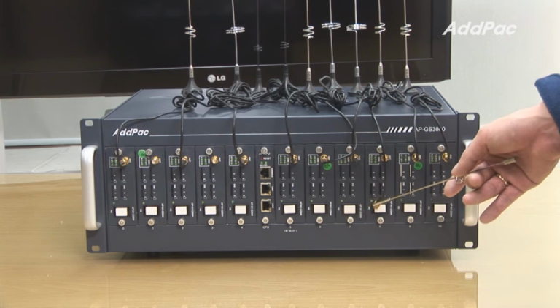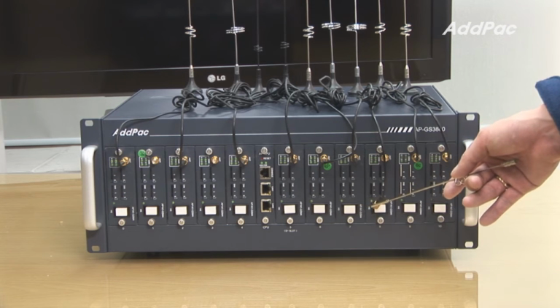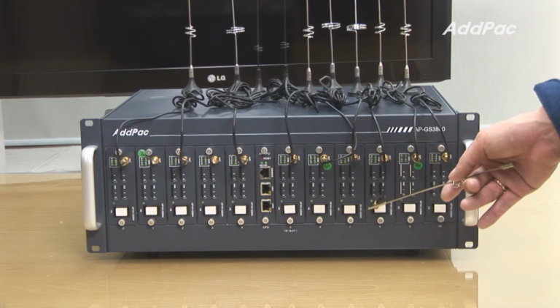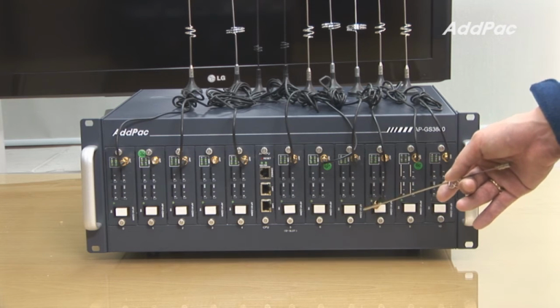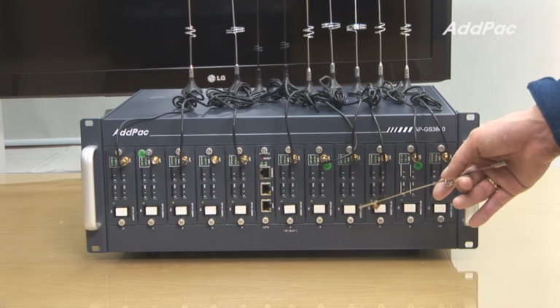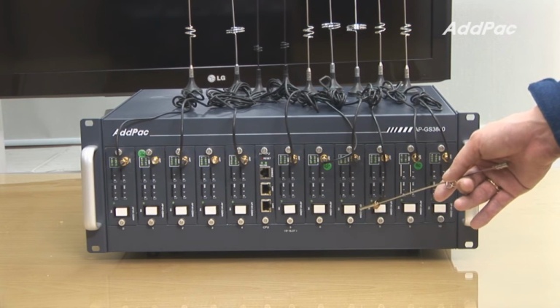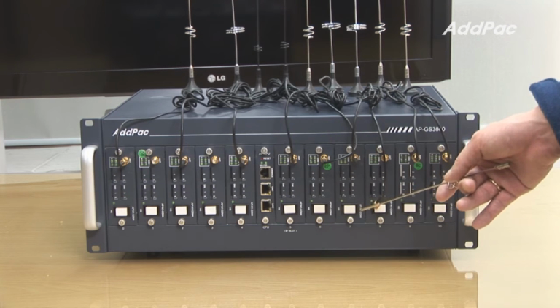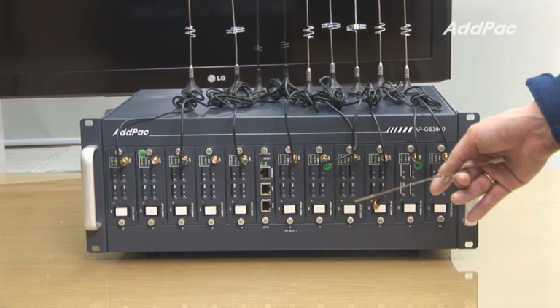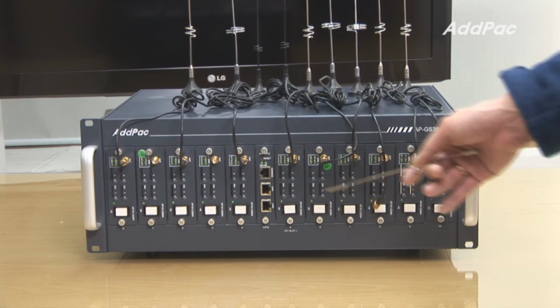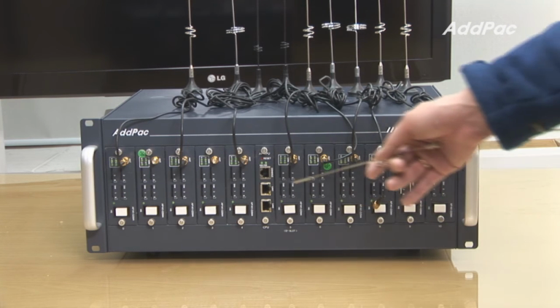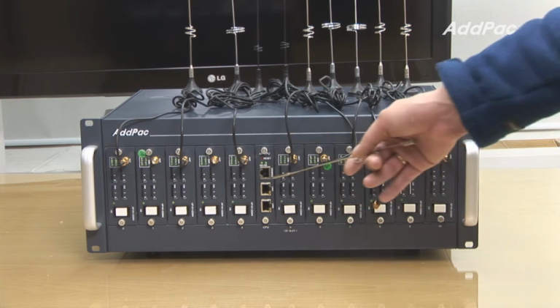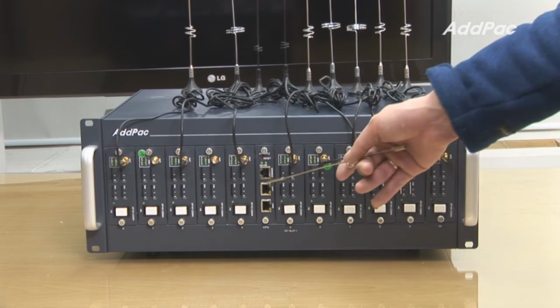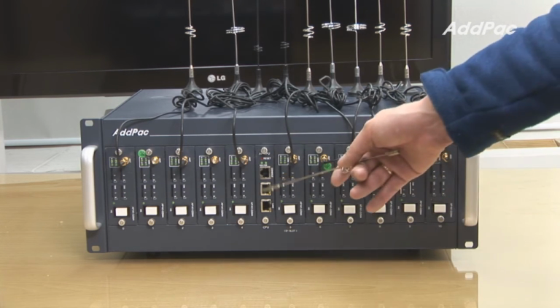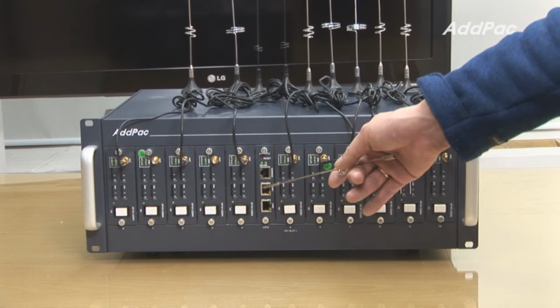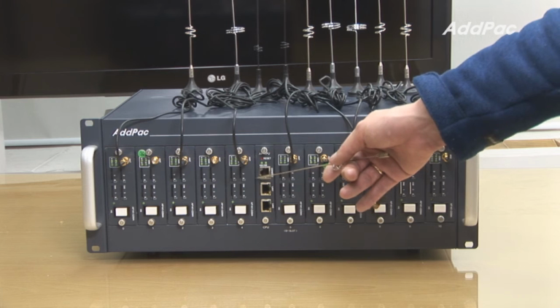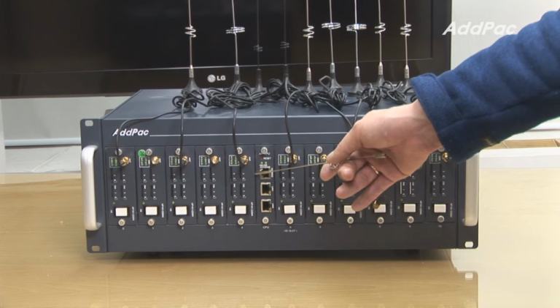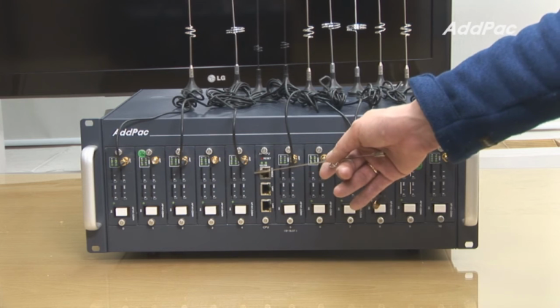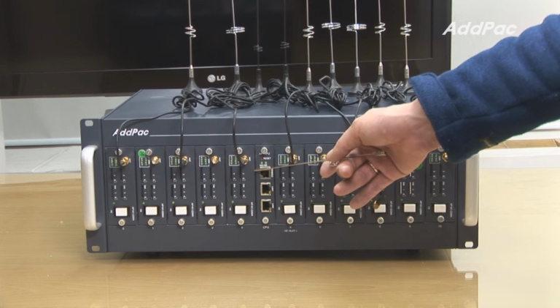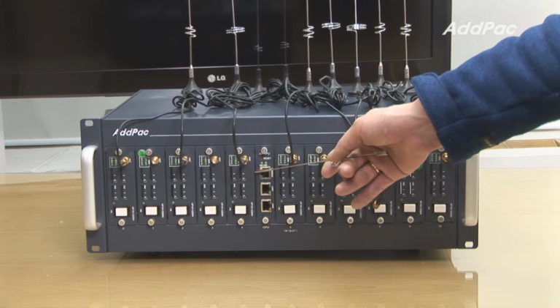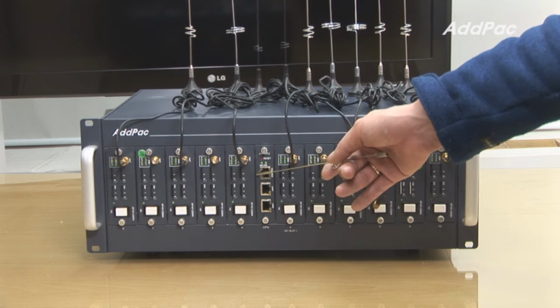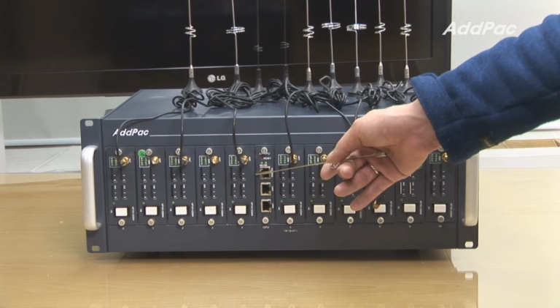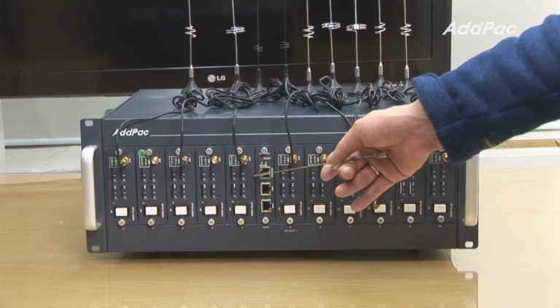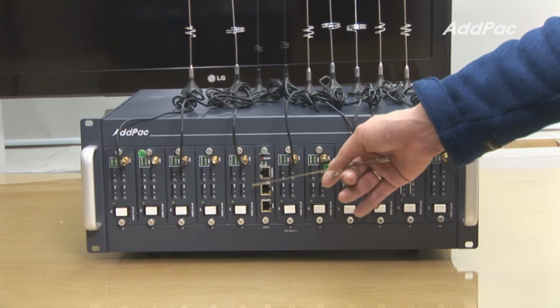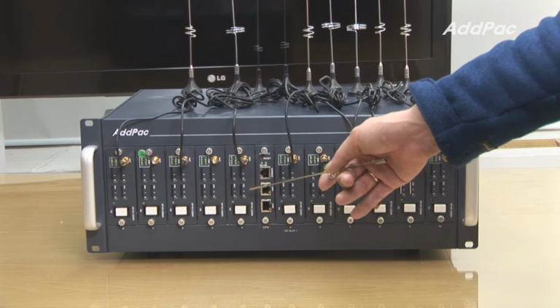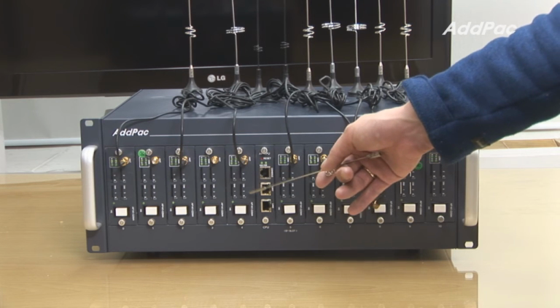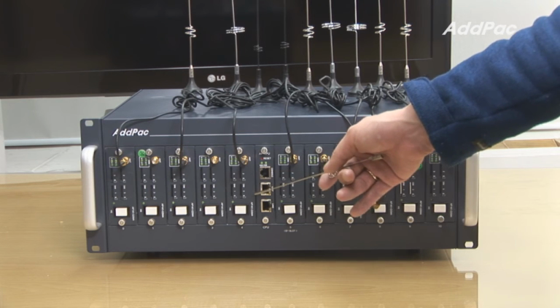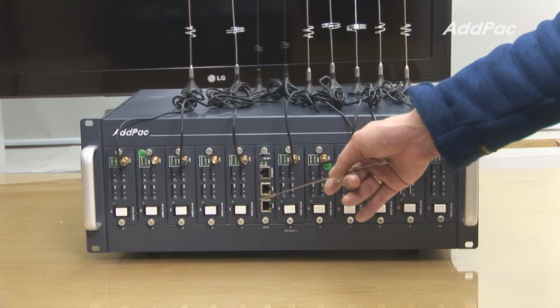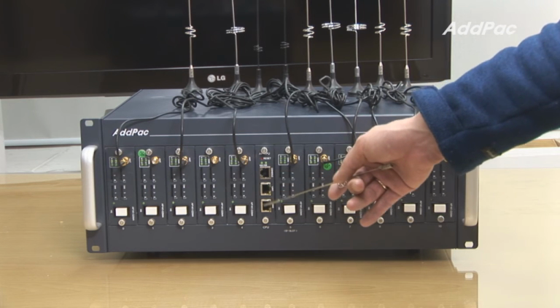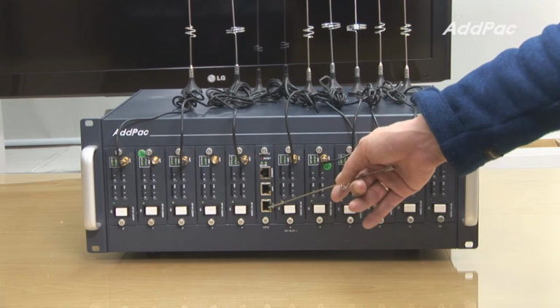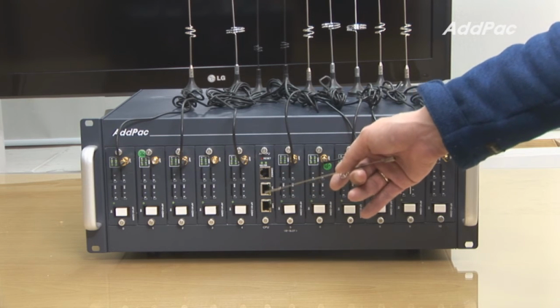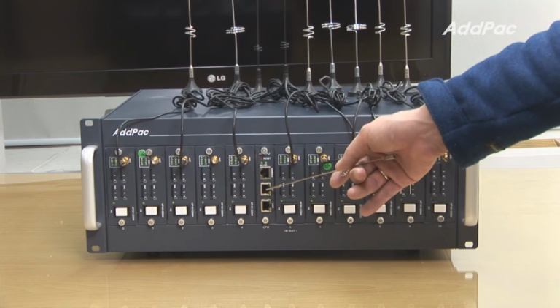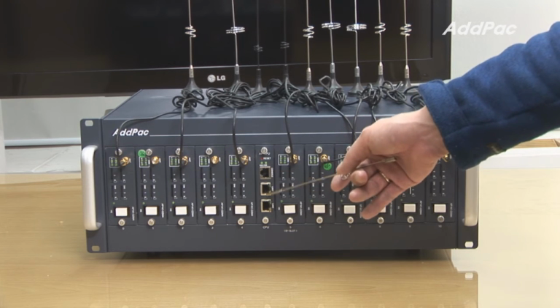It also provides one console port along with two fast ethernet ports.